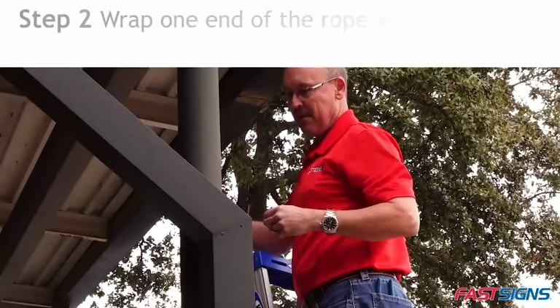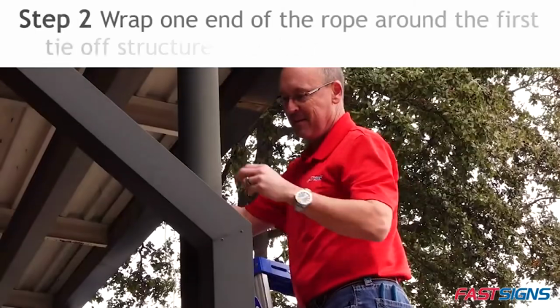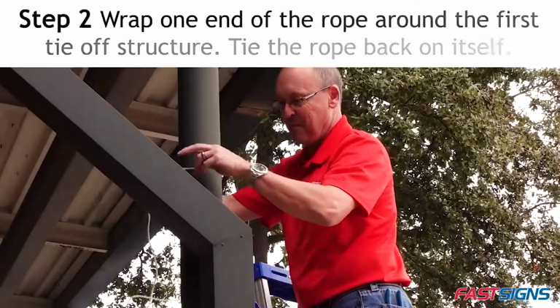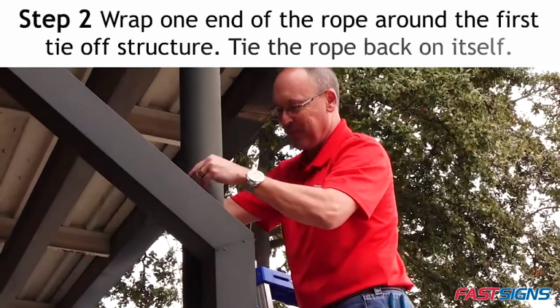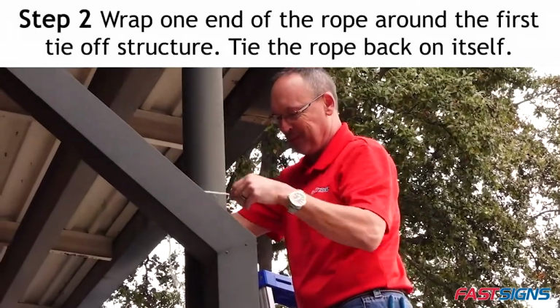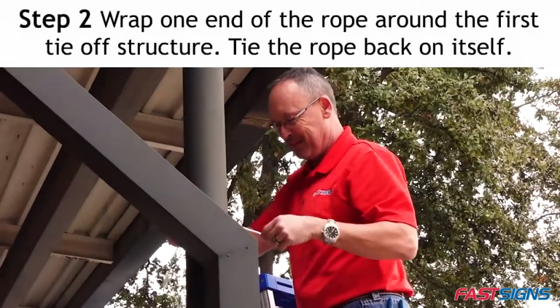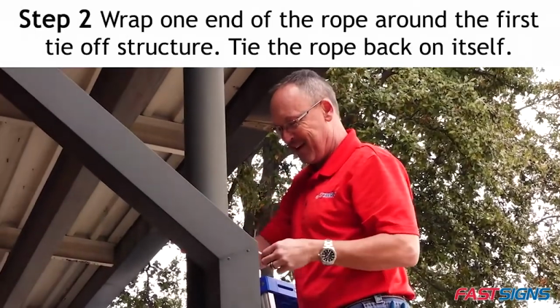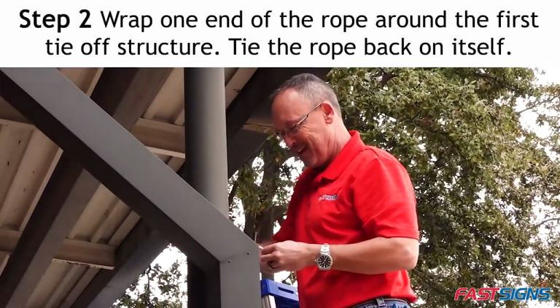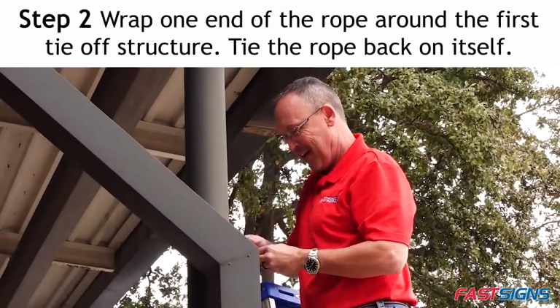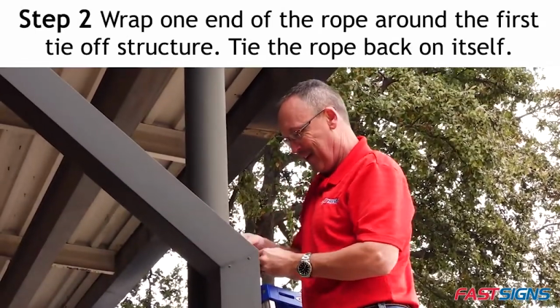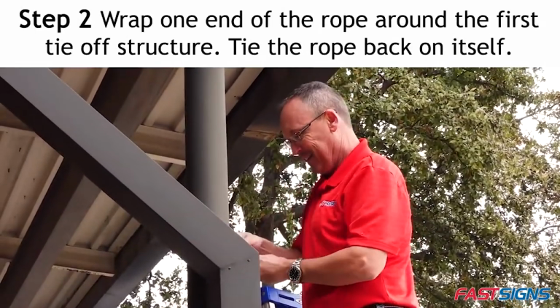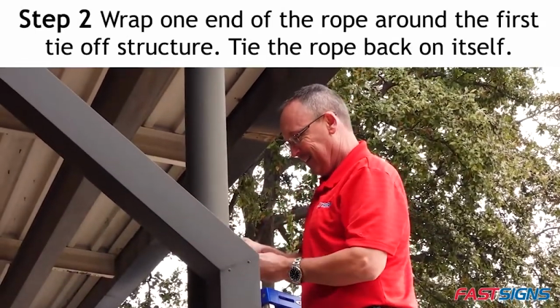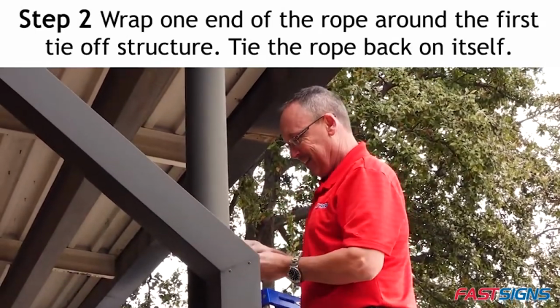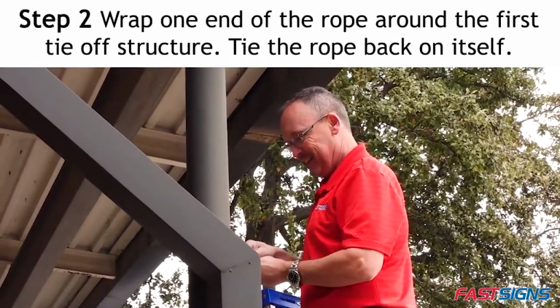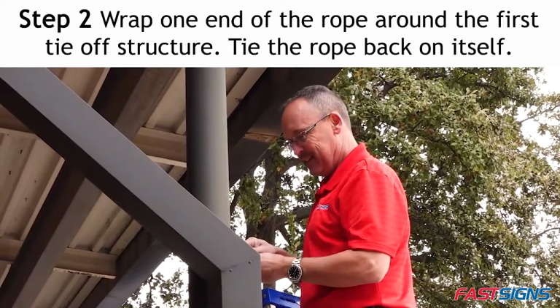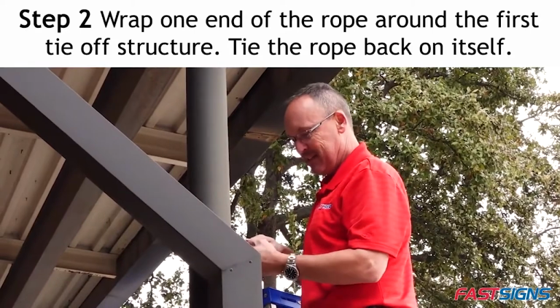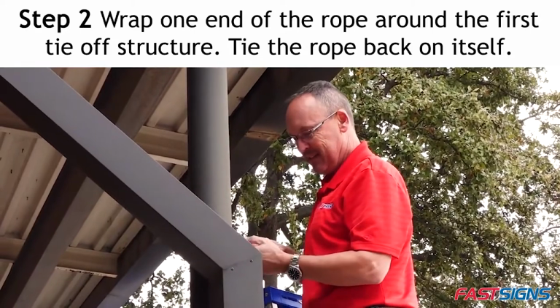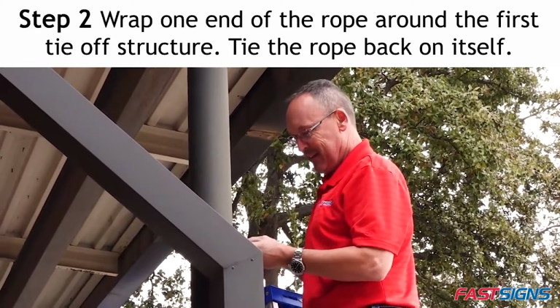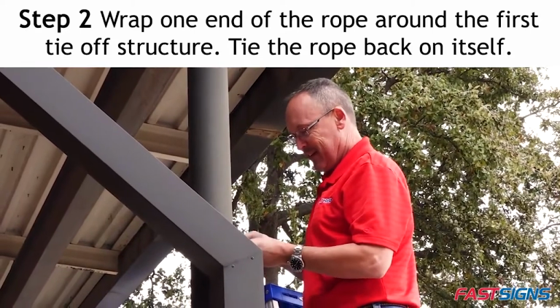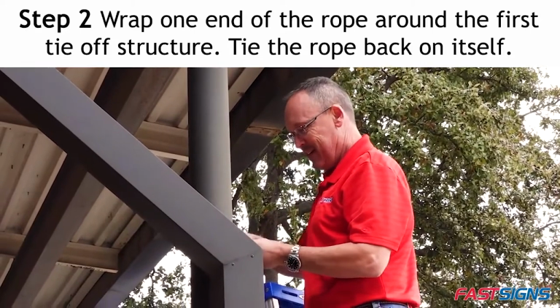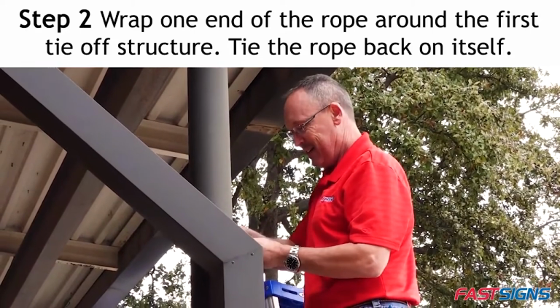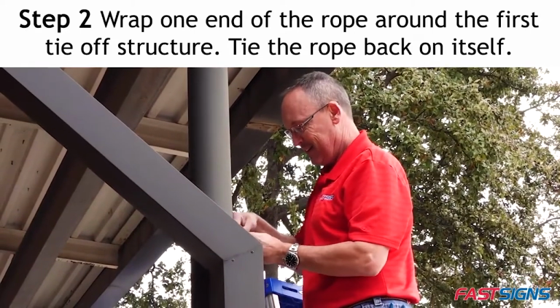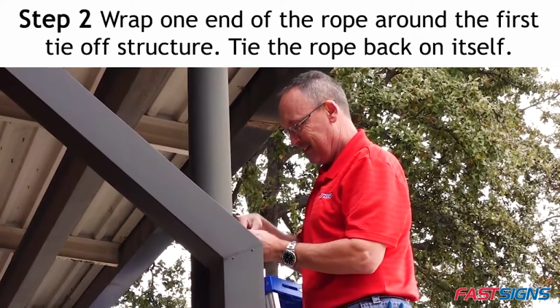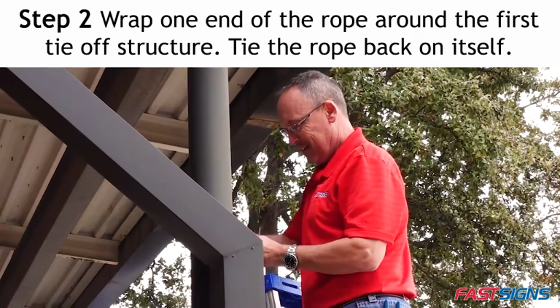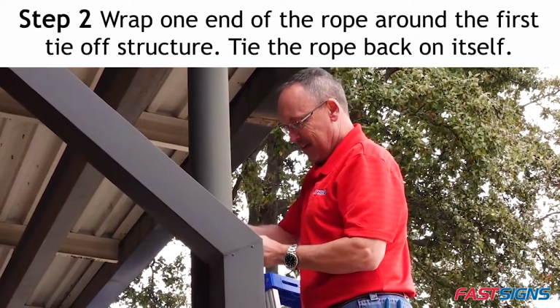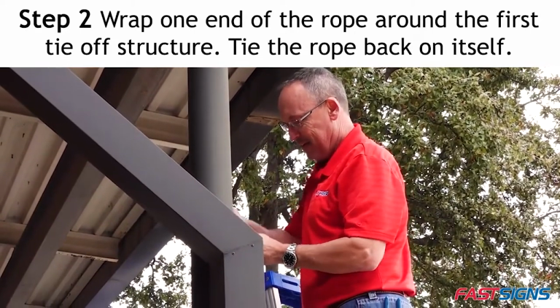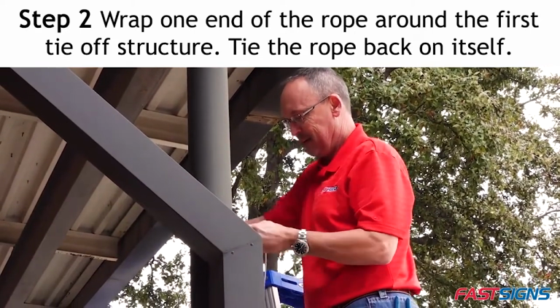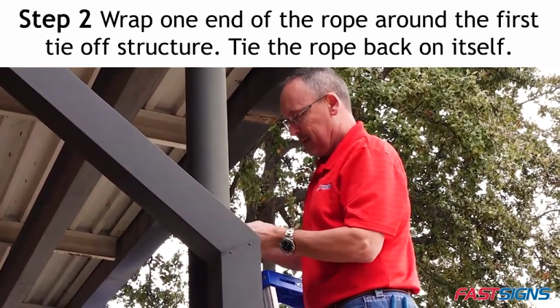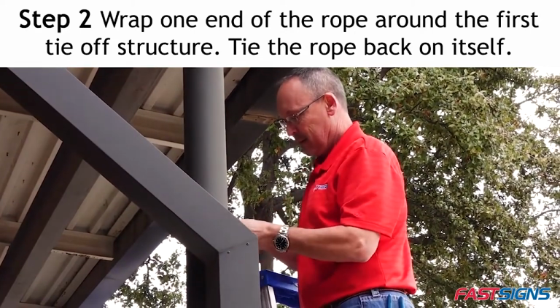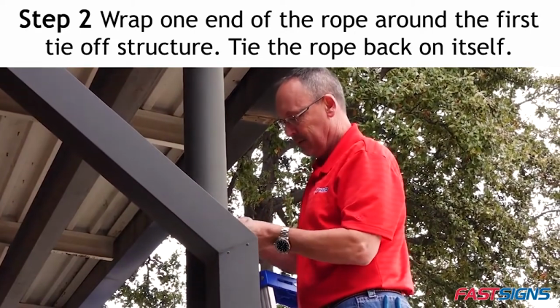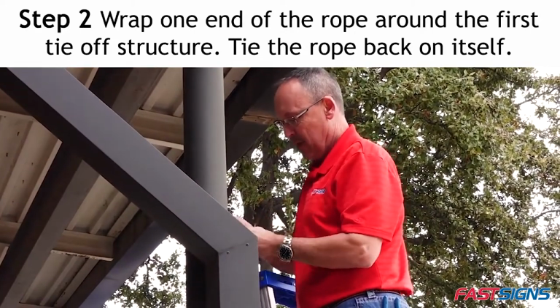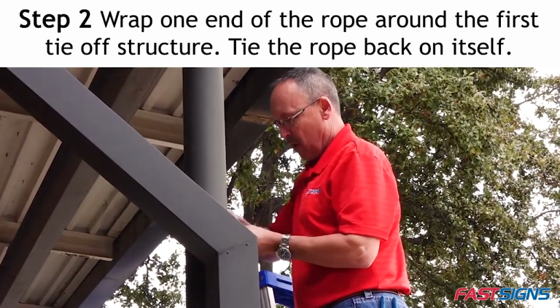Step 2. Wrap one end of the rope around the first tie-off structure. Tie the rope back on itself.